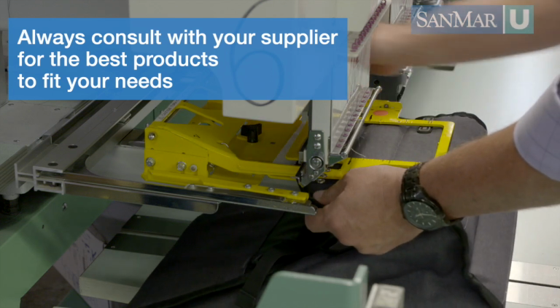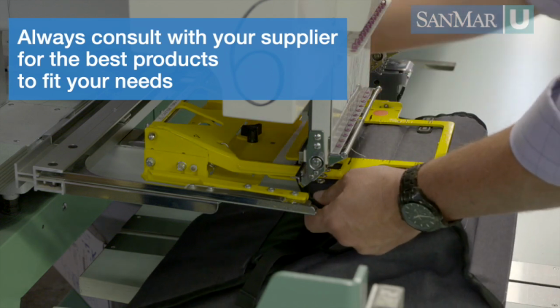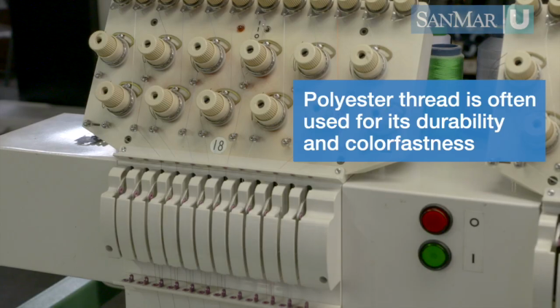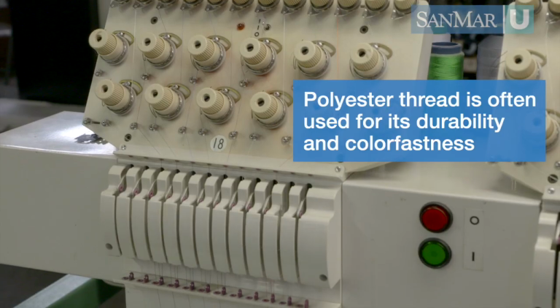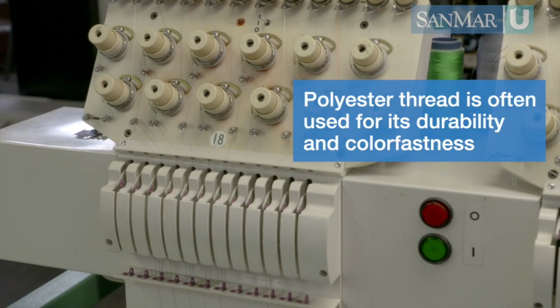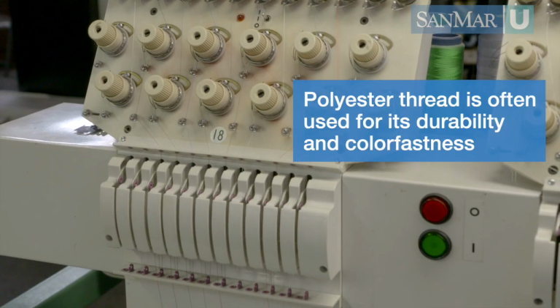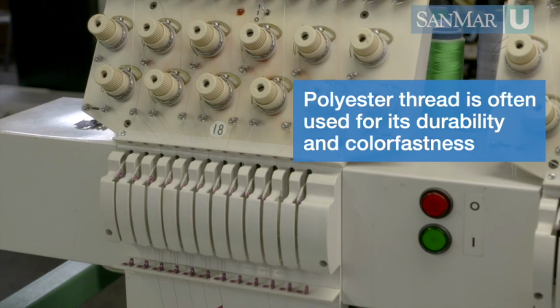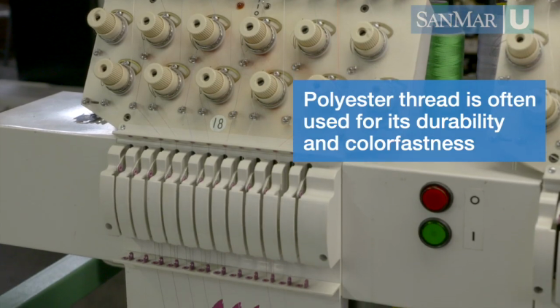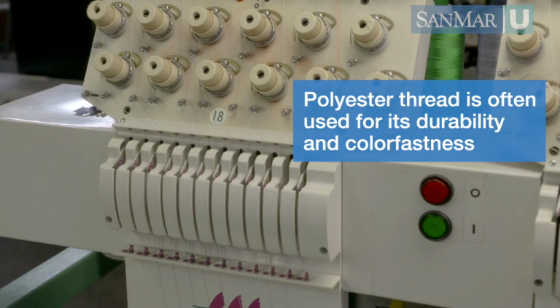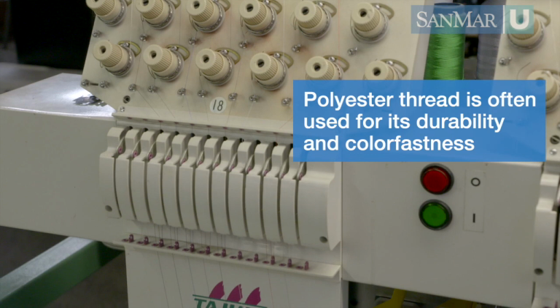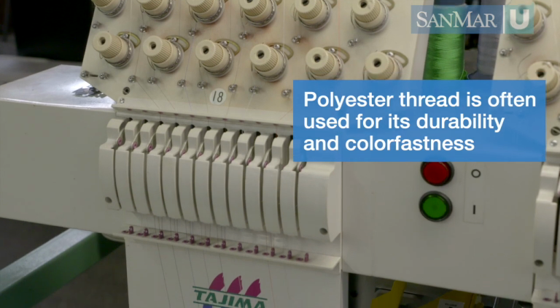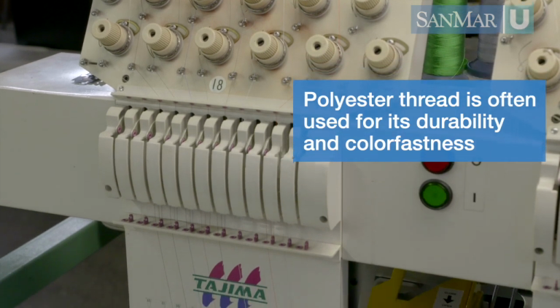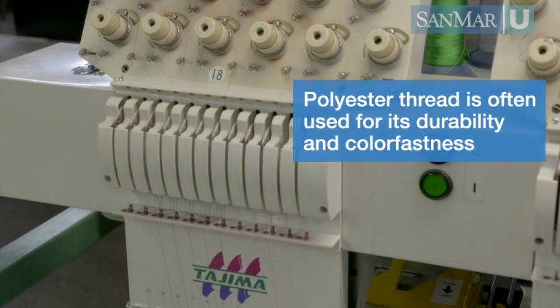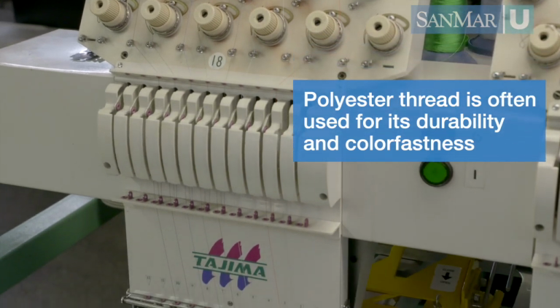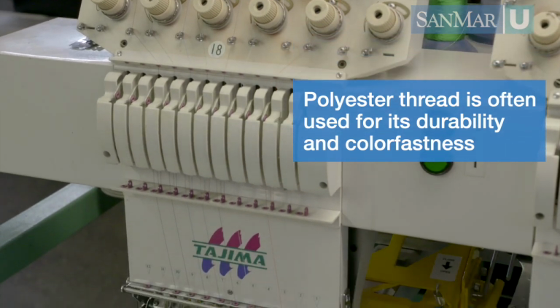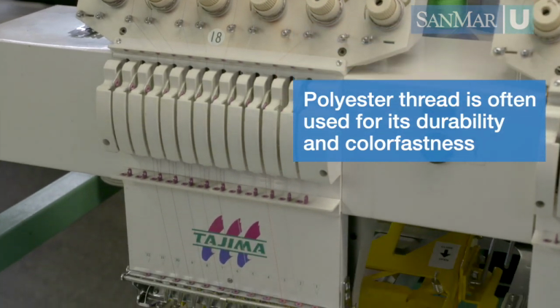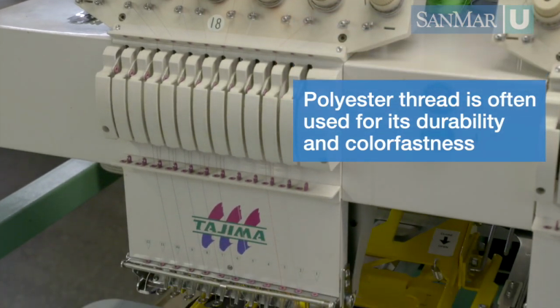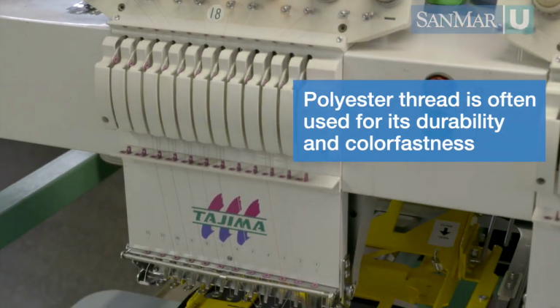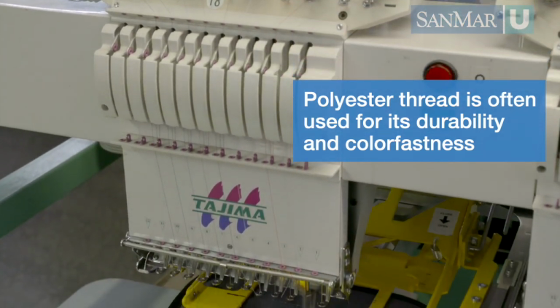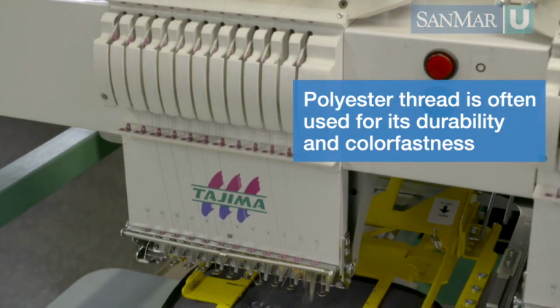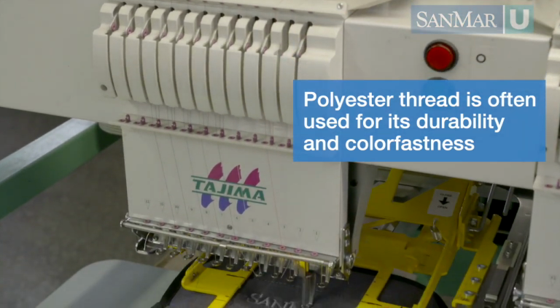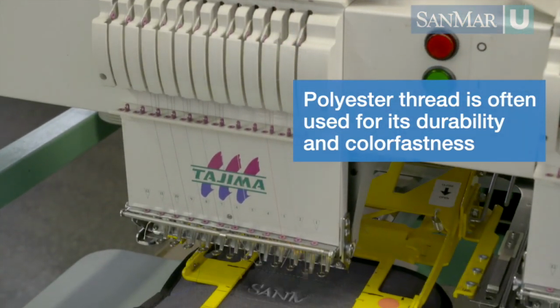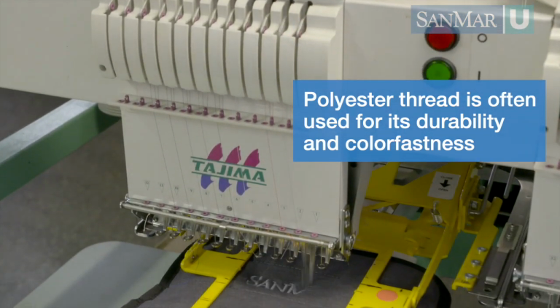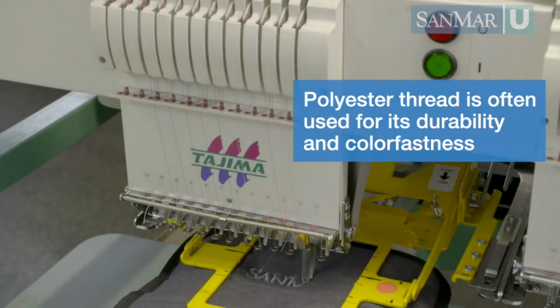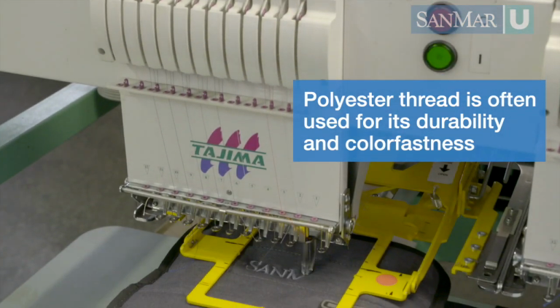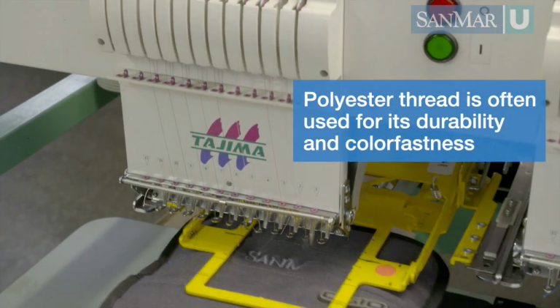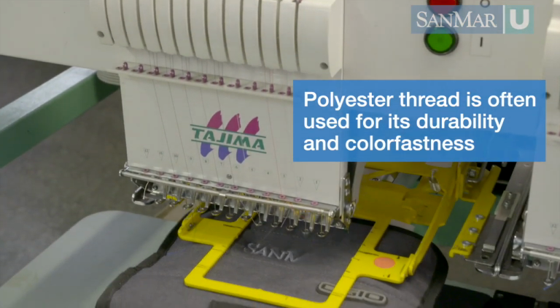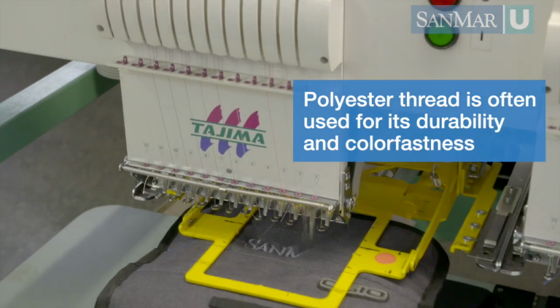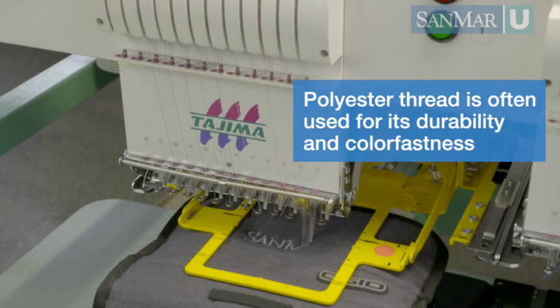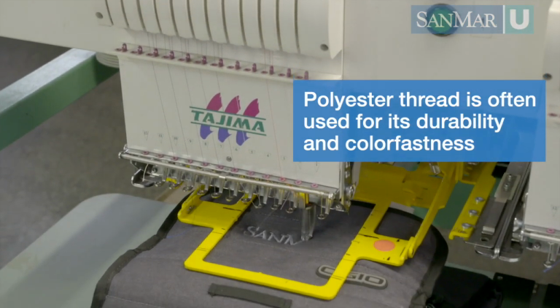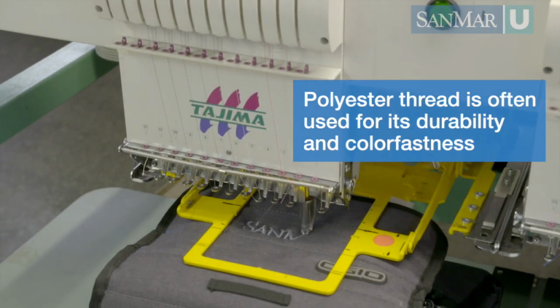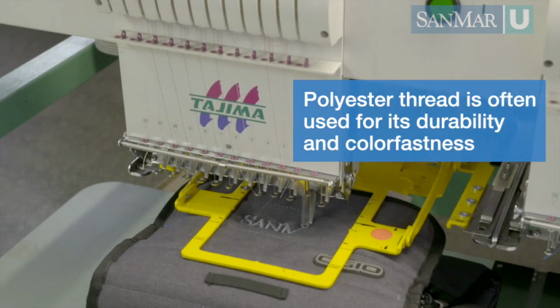There are many choices with thread and everyone has their favorite. On bags, I hear most about polyester due to its high durability and colorfastness.